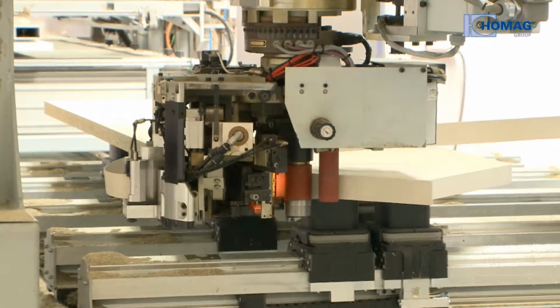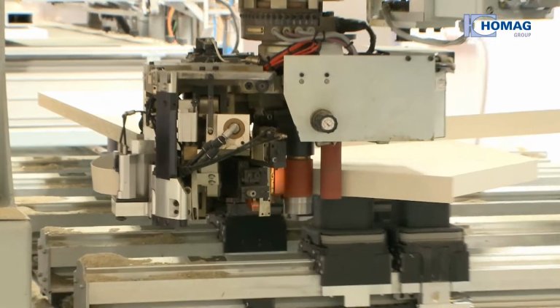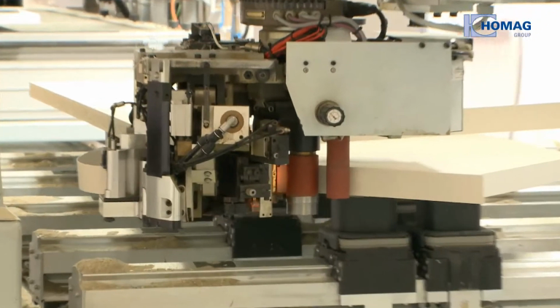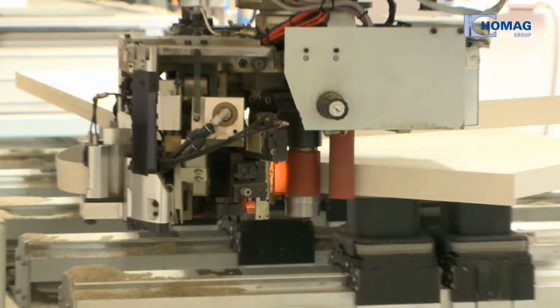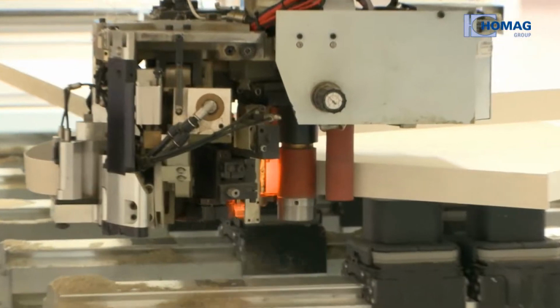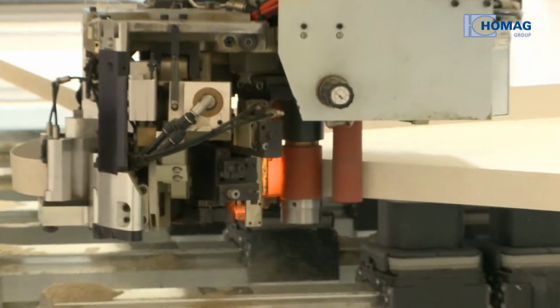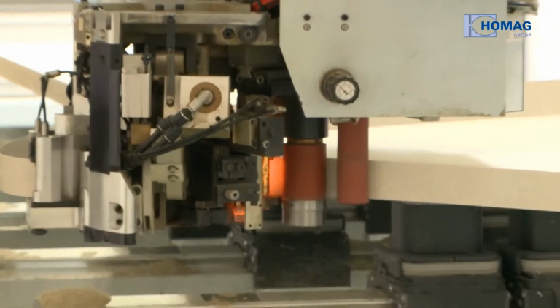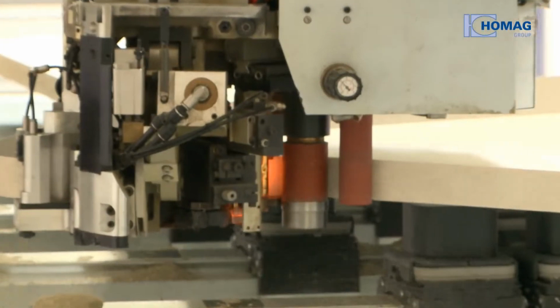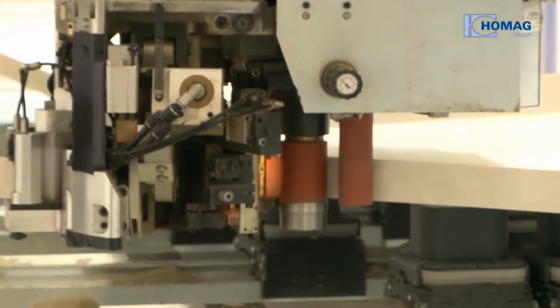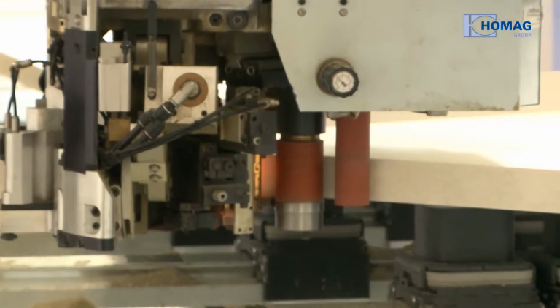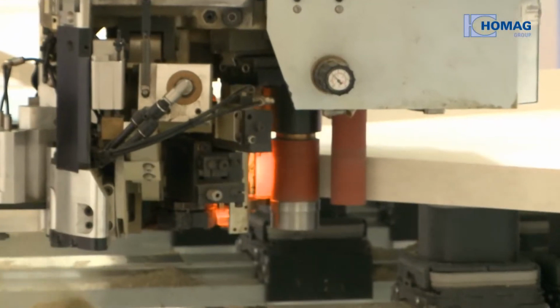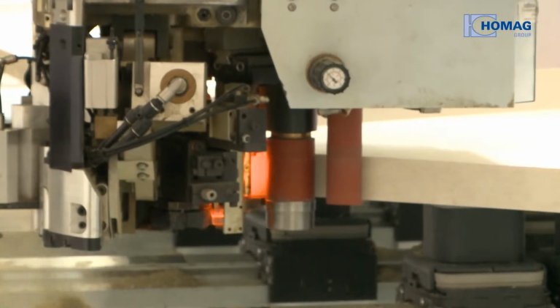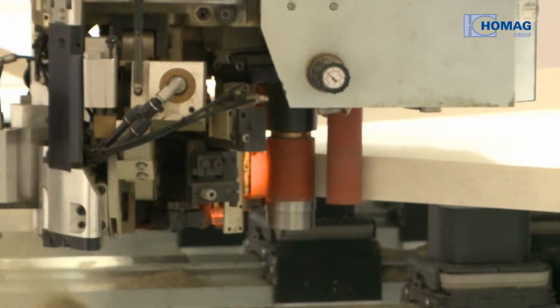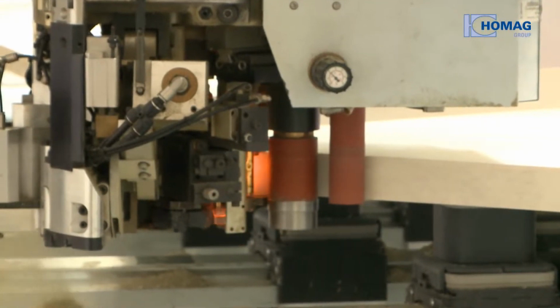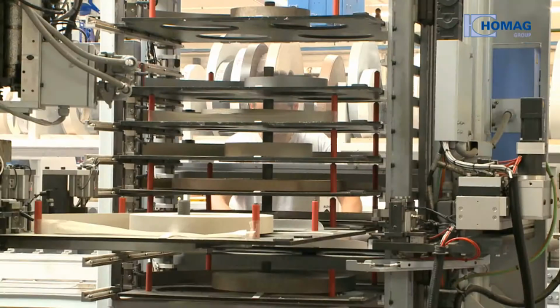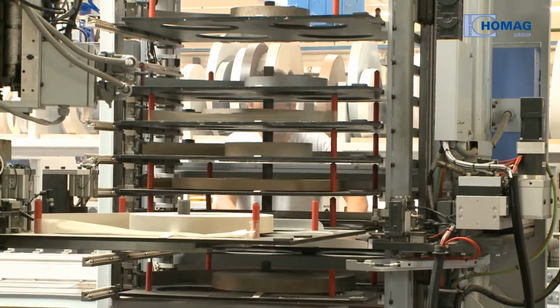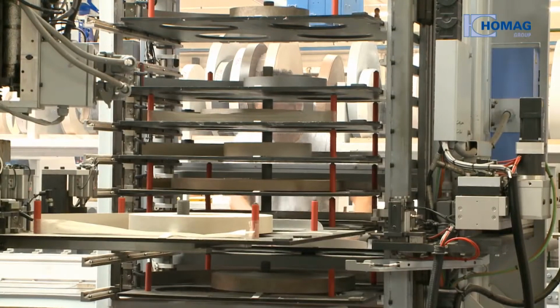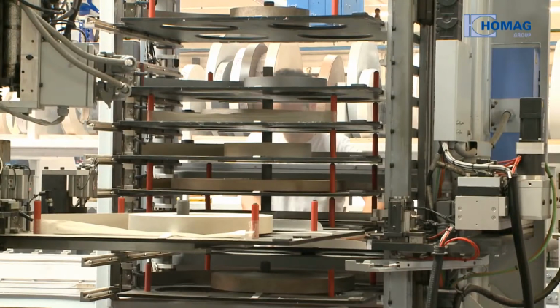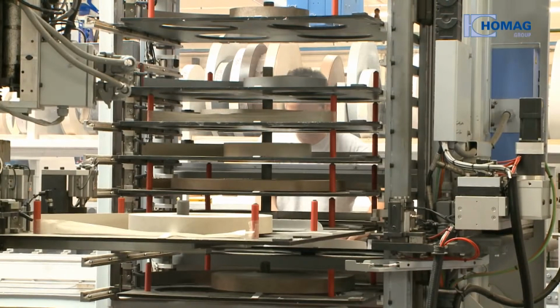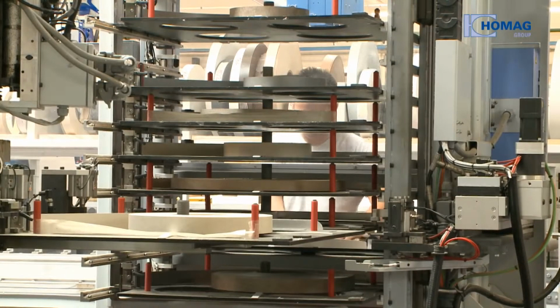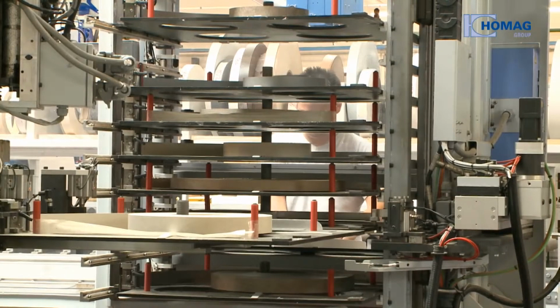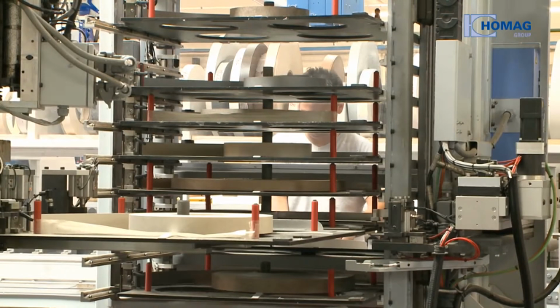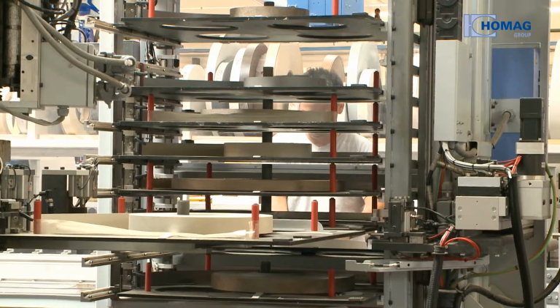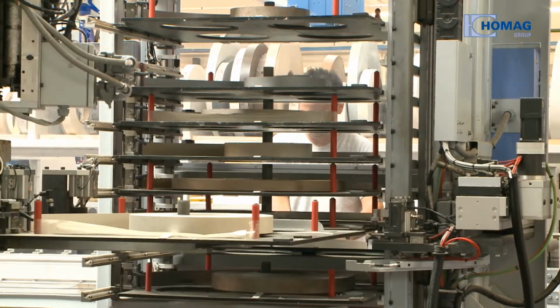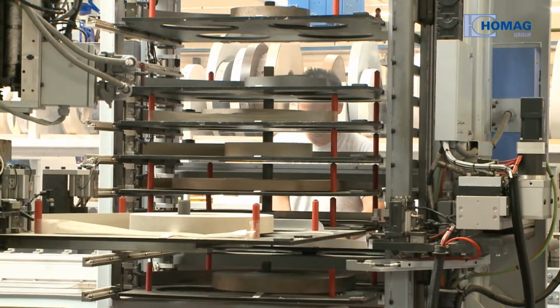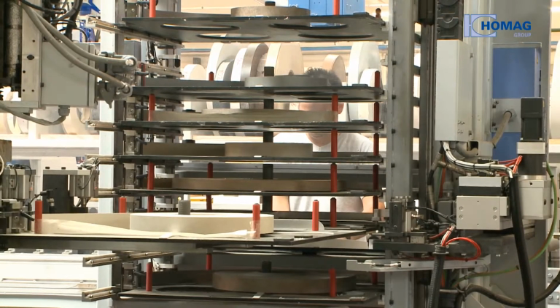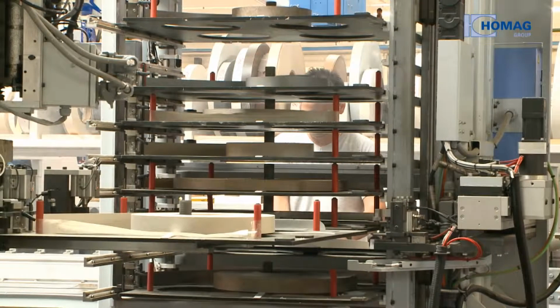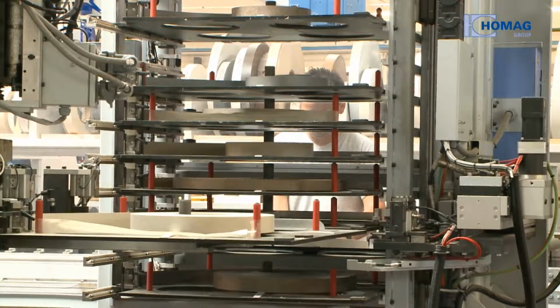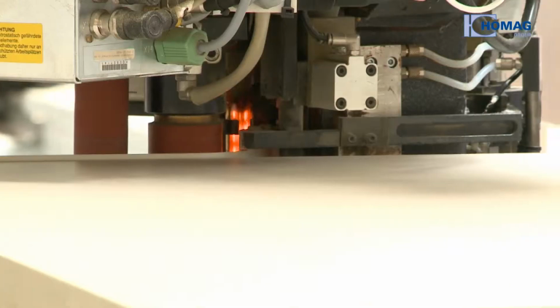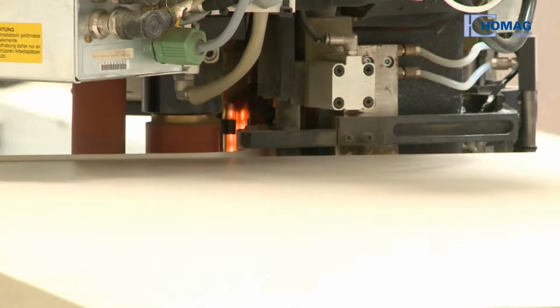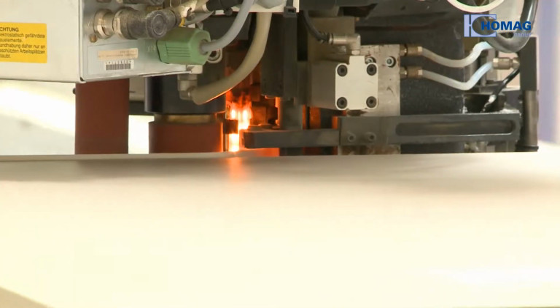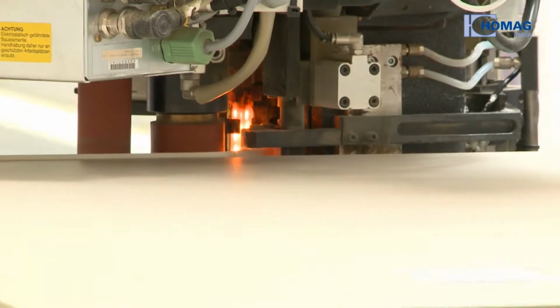Thanks to the gluing unit with automatically feeding store in nine places, it's possible to band flexibly.